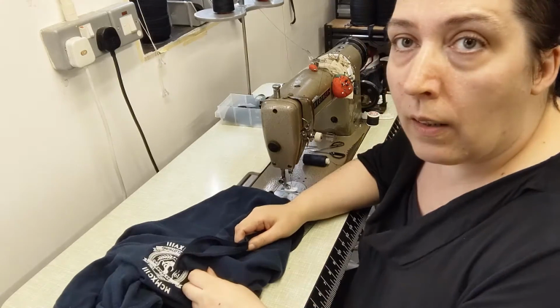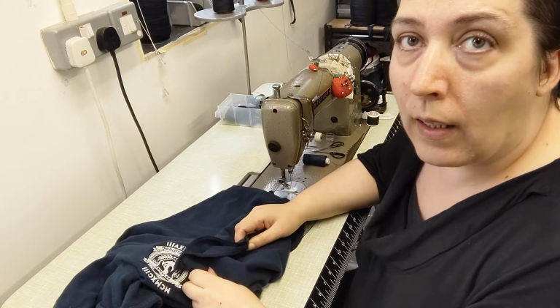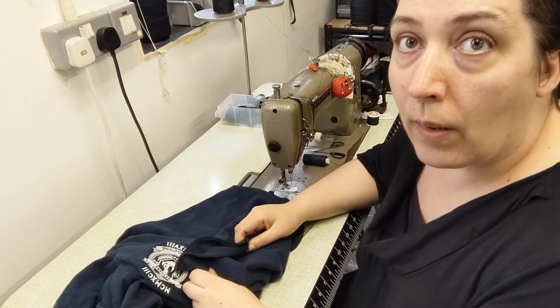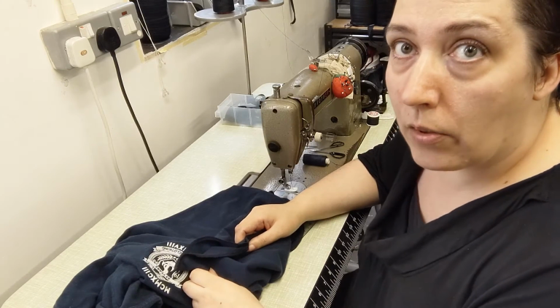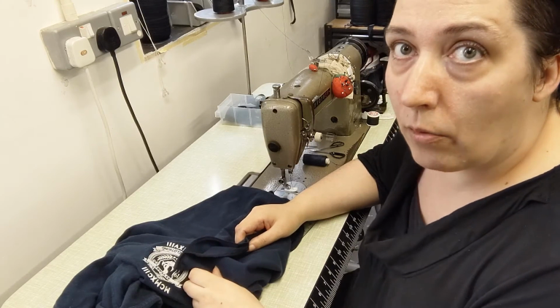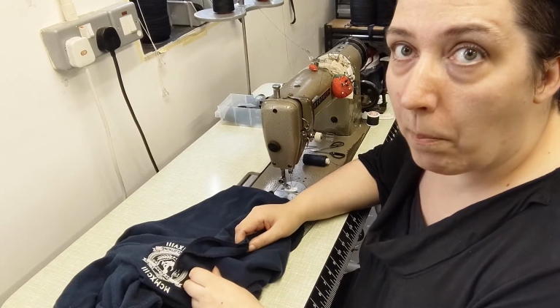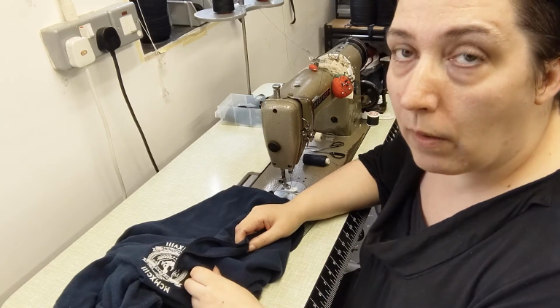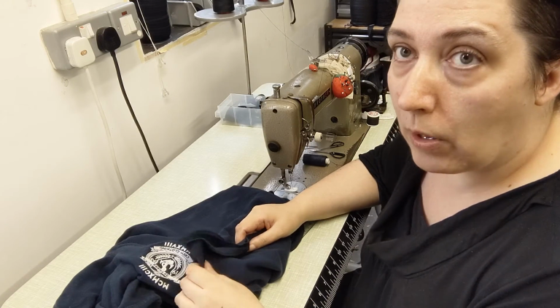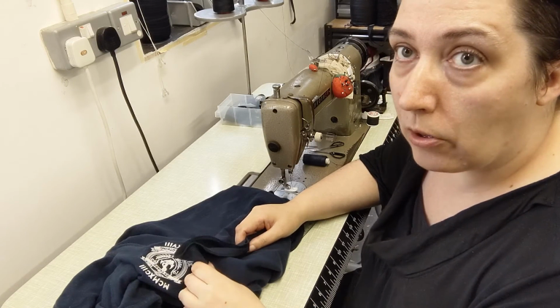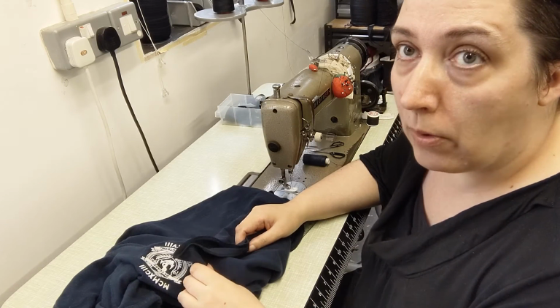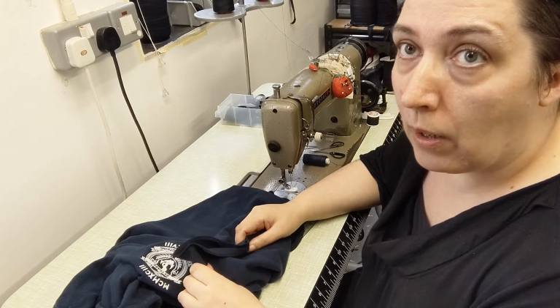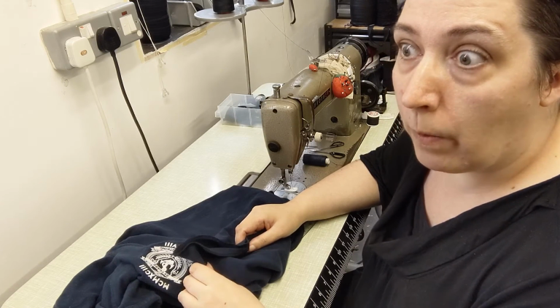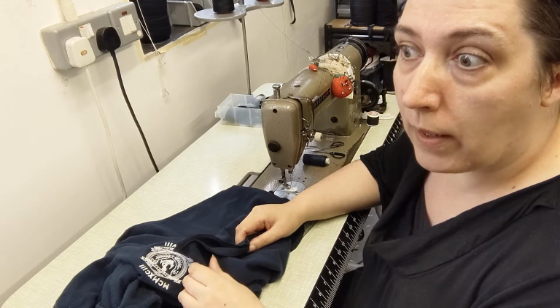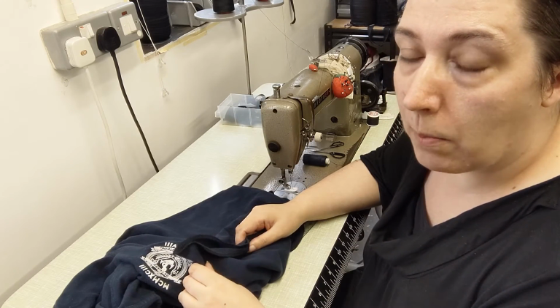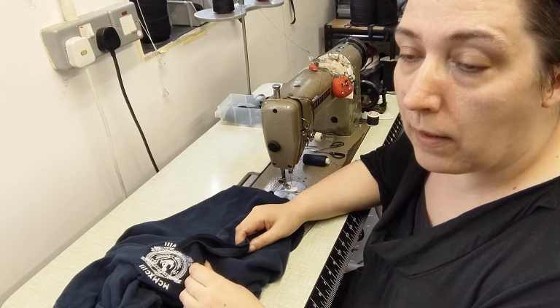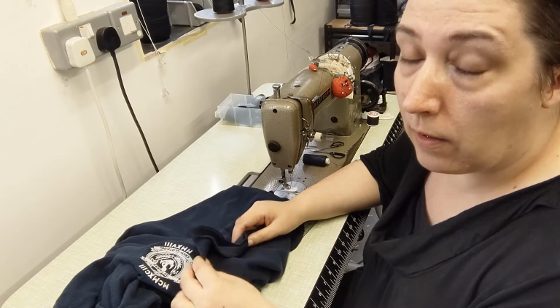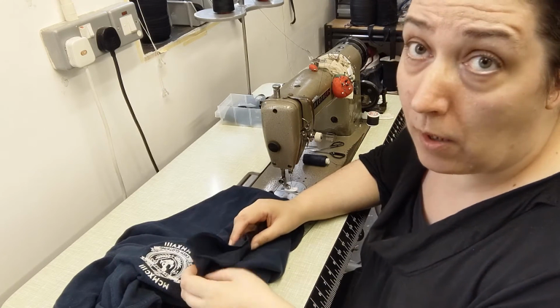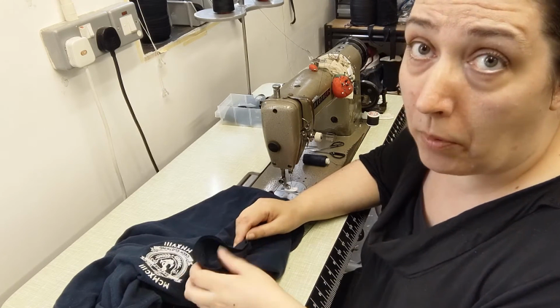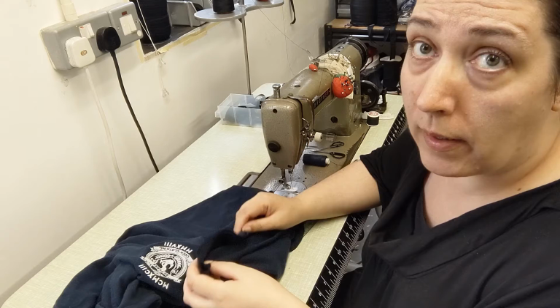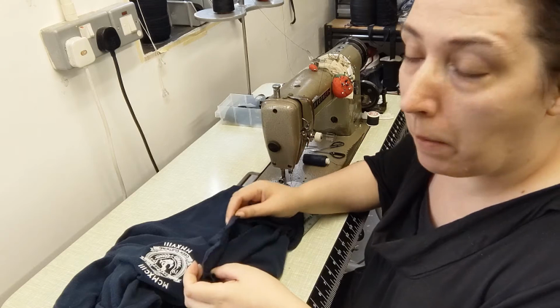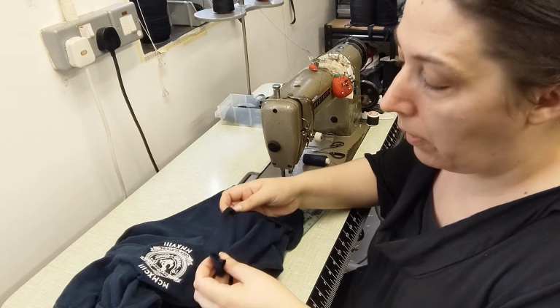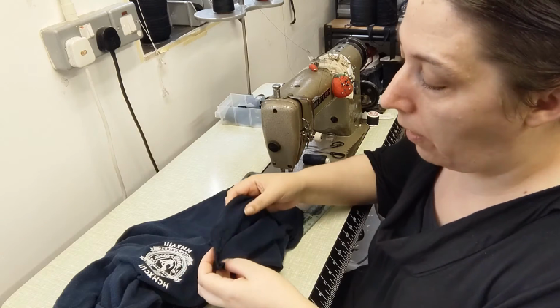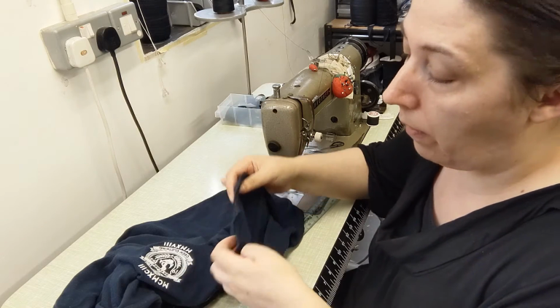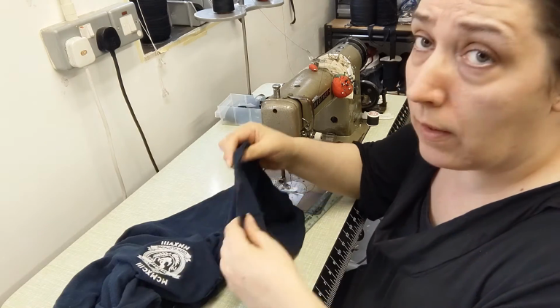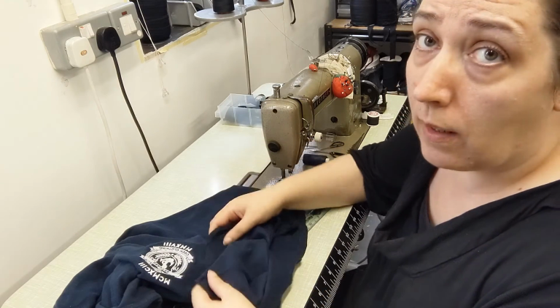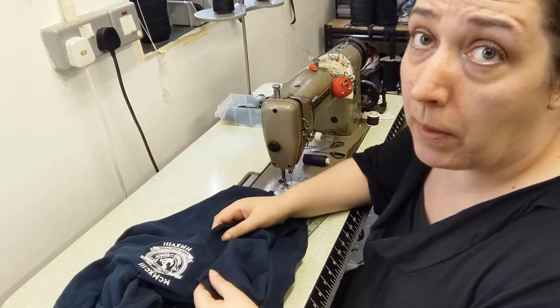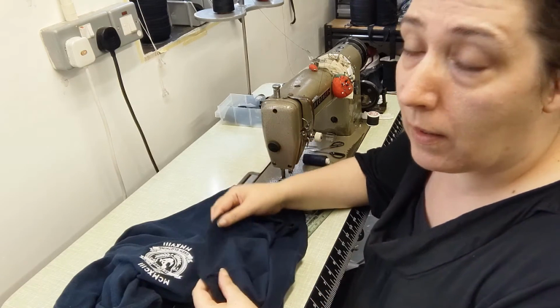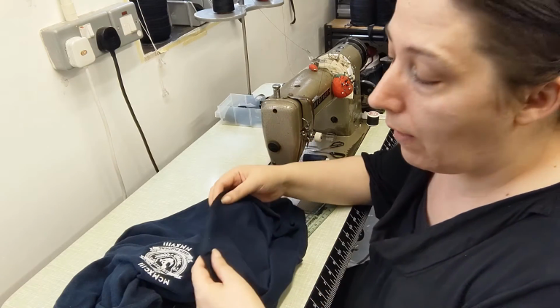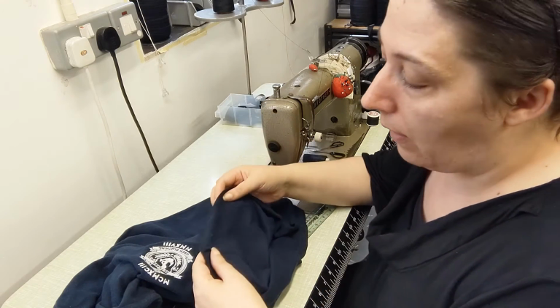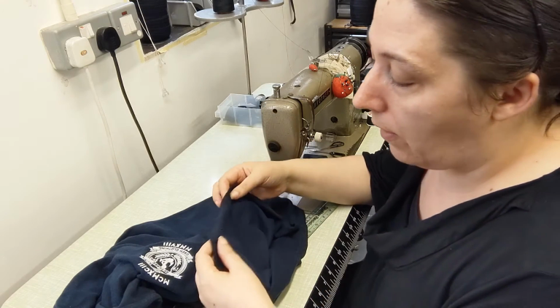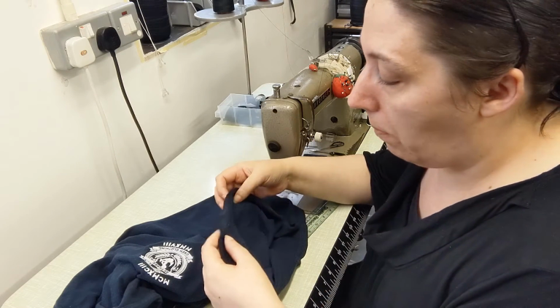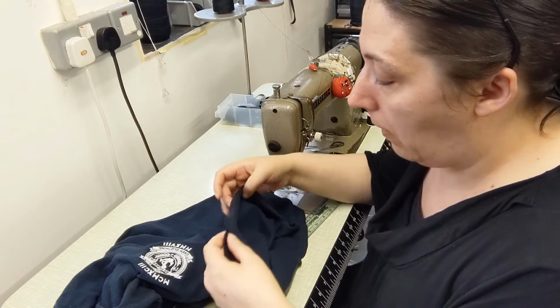The hem on this shirt has been pinned into place with a two and a half centimetre turn-up, so let's get the pins out and start pinning.